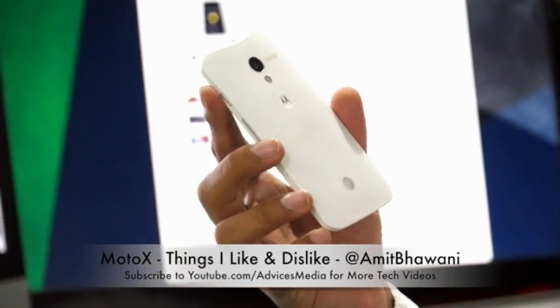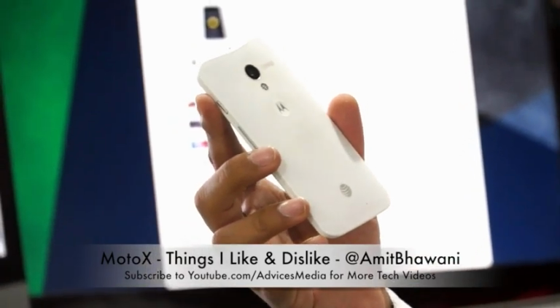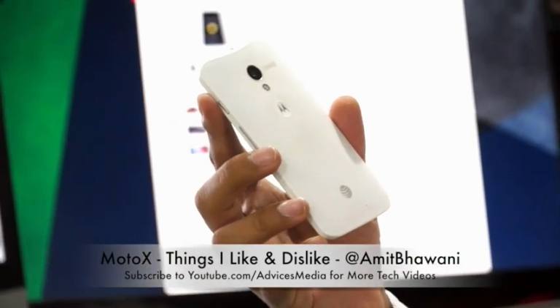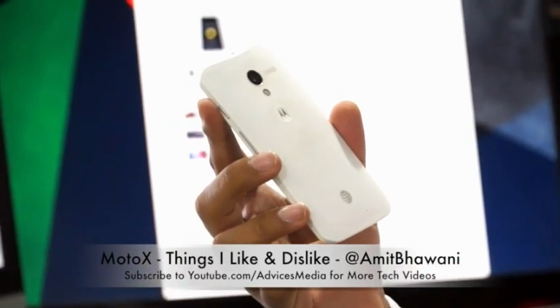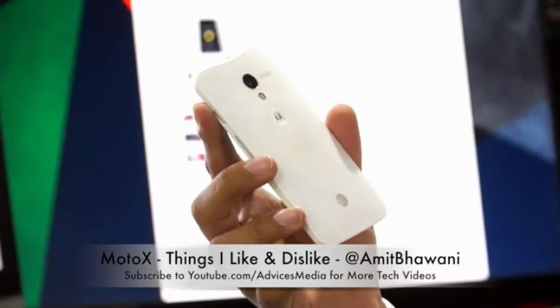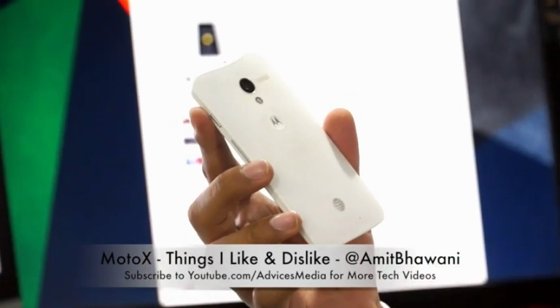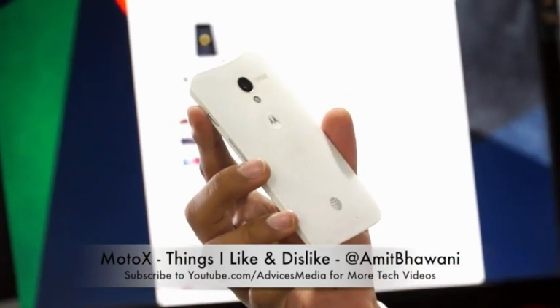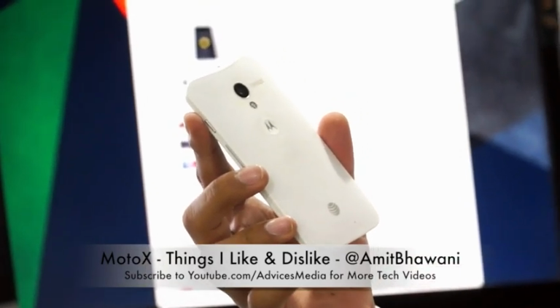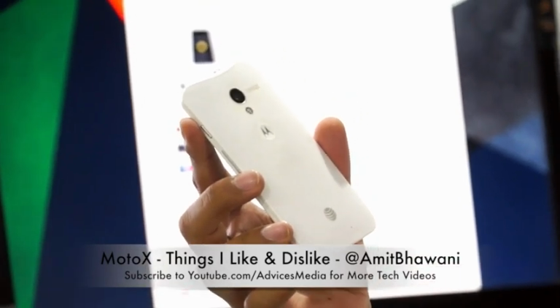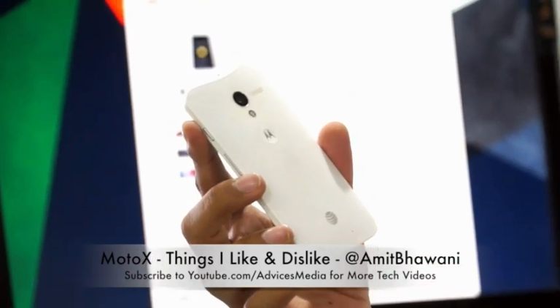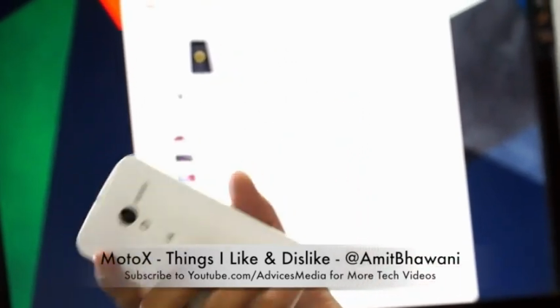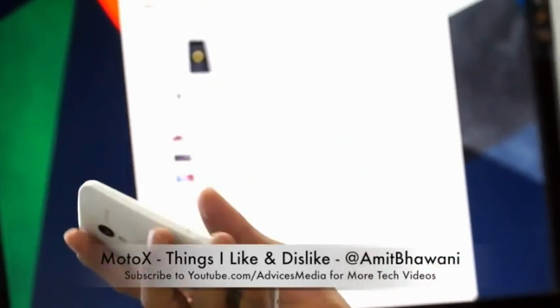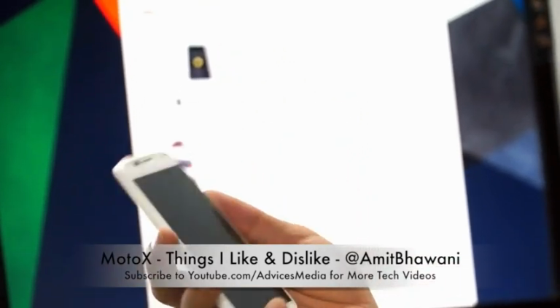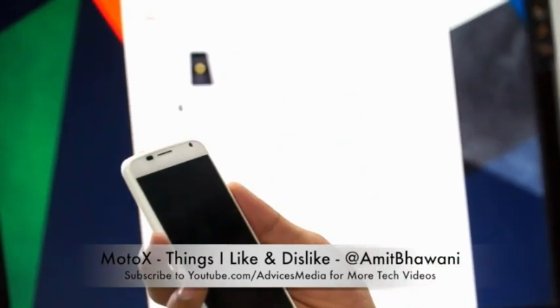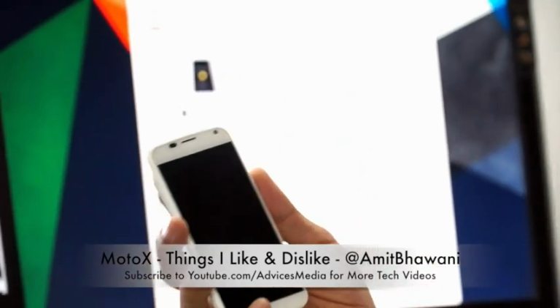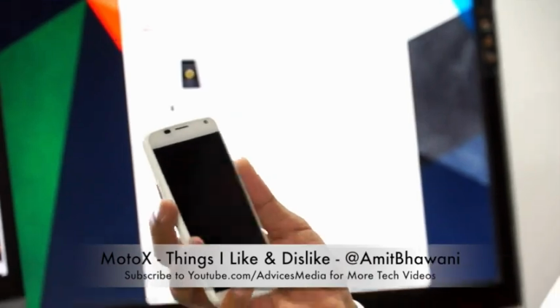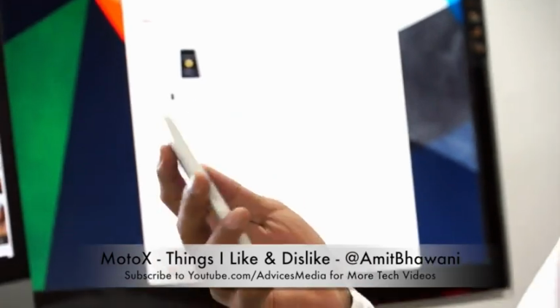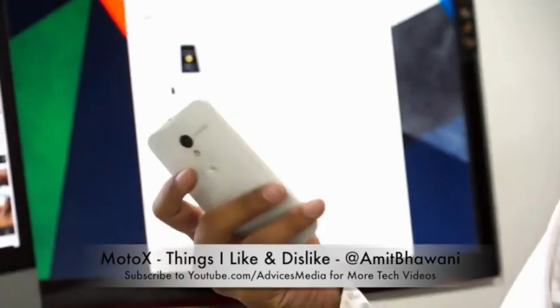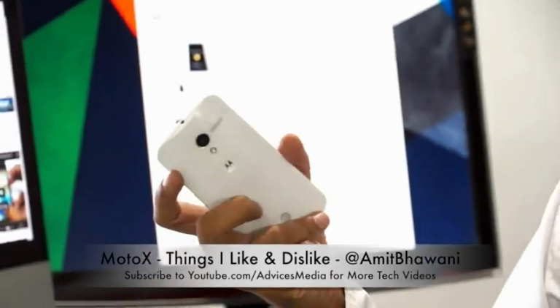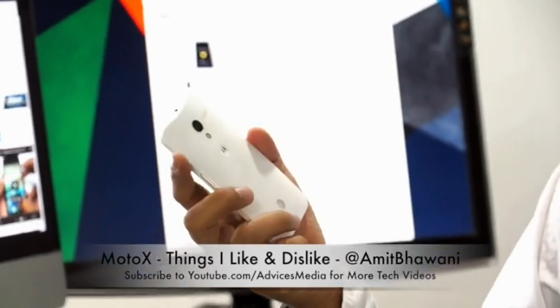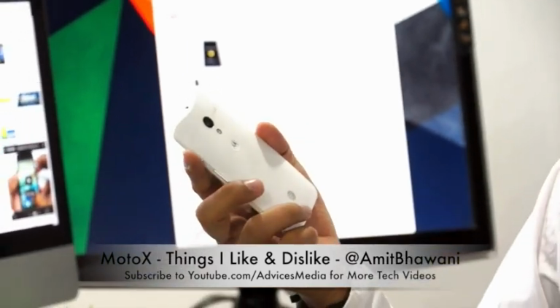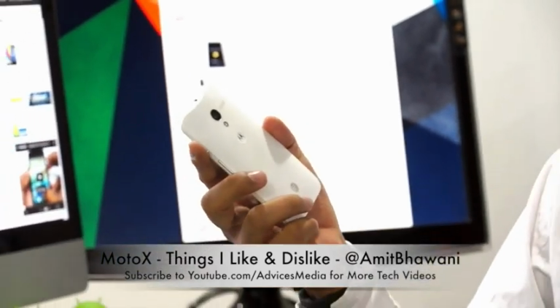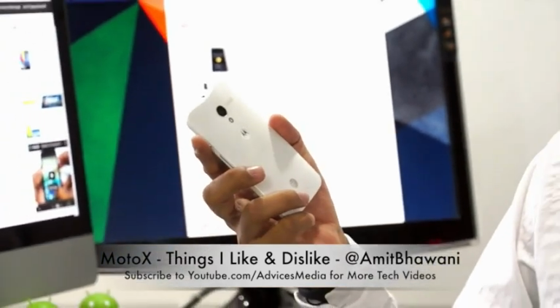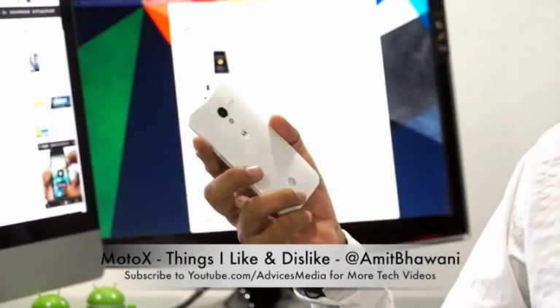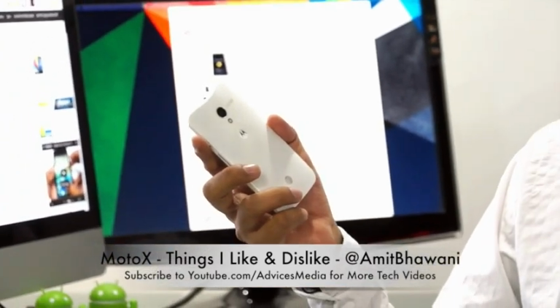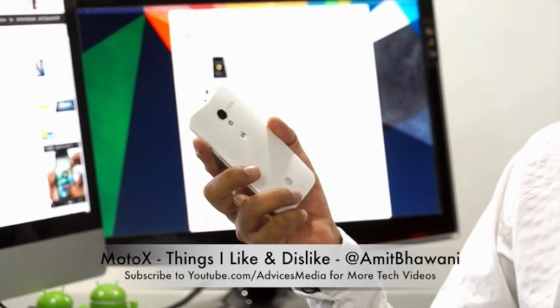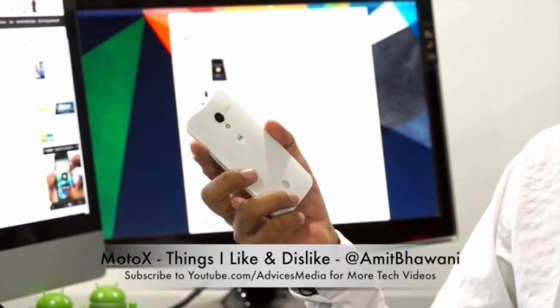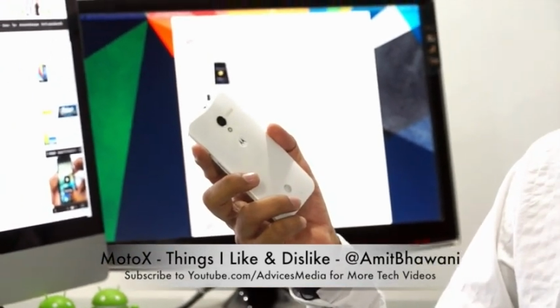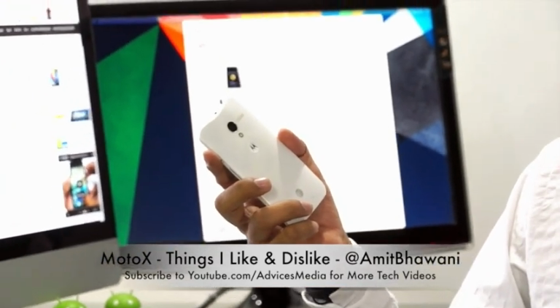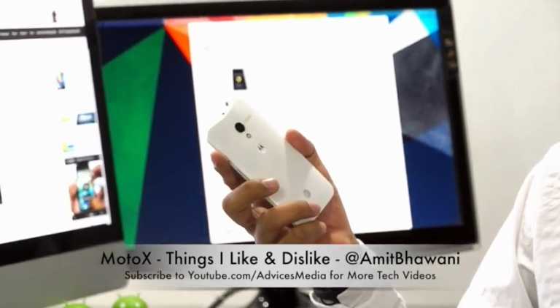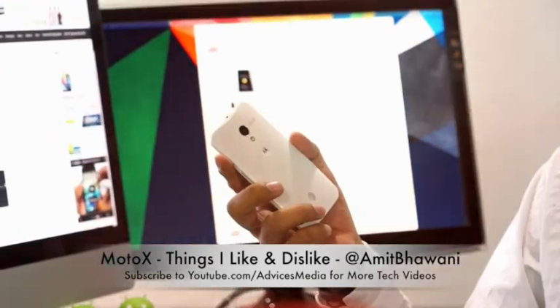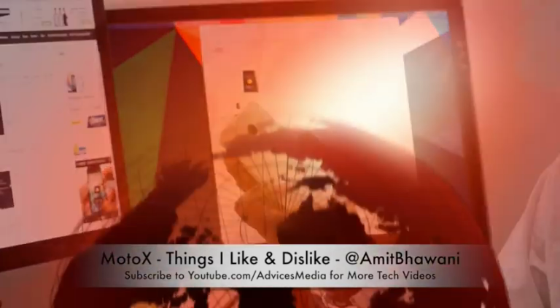The device comes with a 10-megapixel camera on the back and a 2-megapixel camera on the front, and both cameras support 1080p video recording.